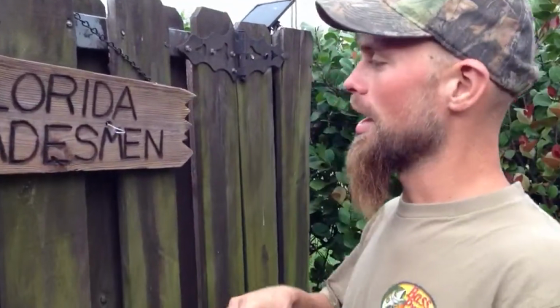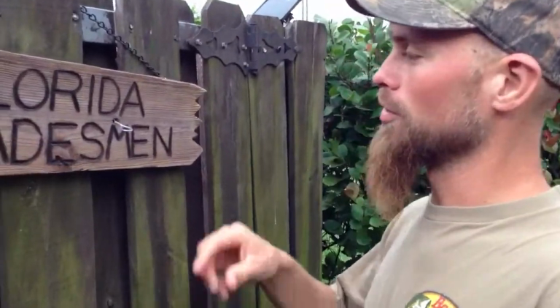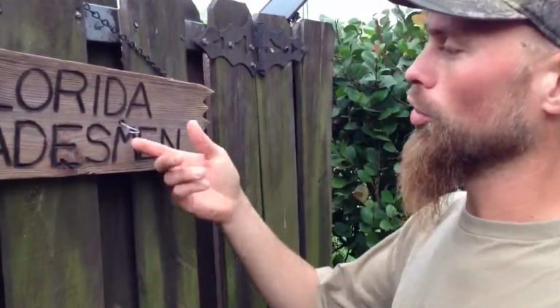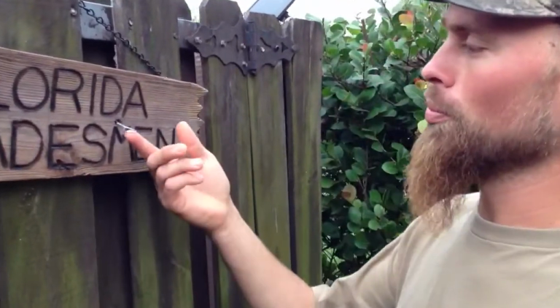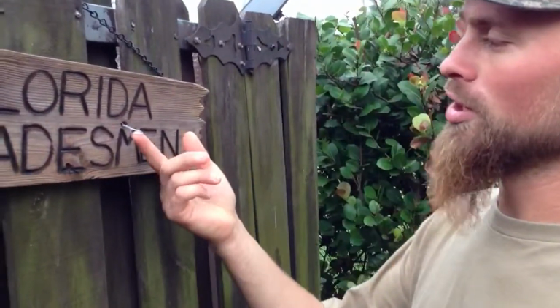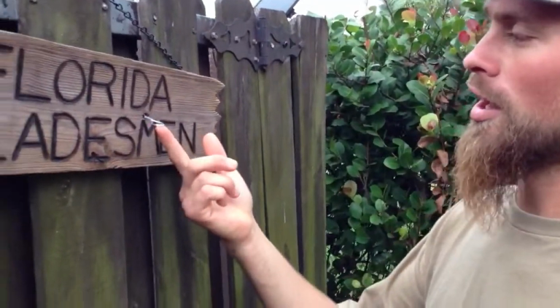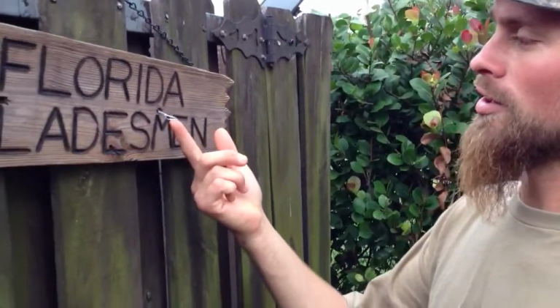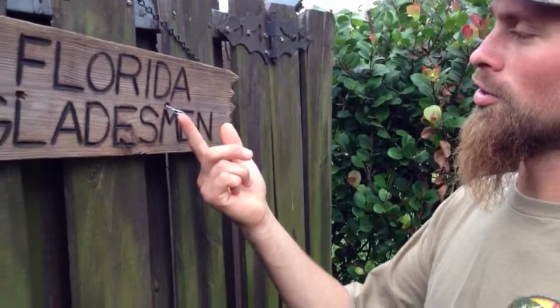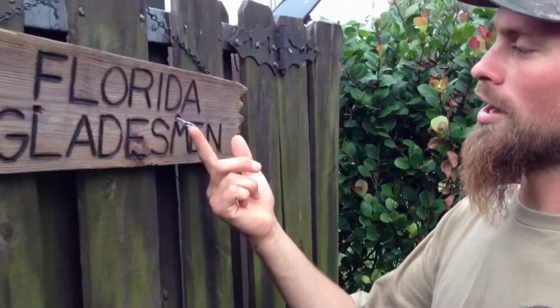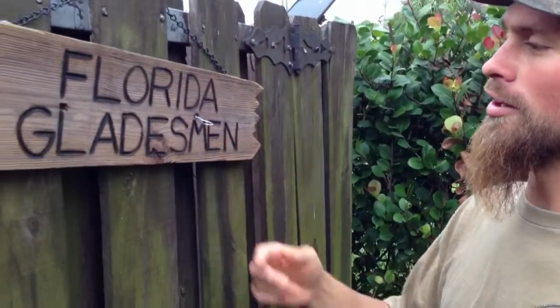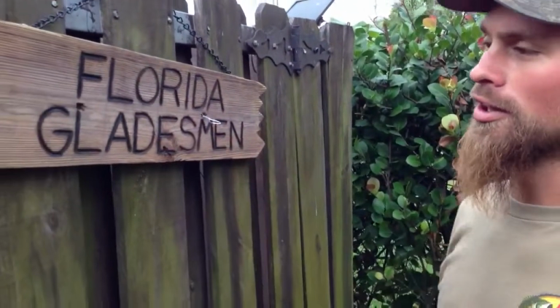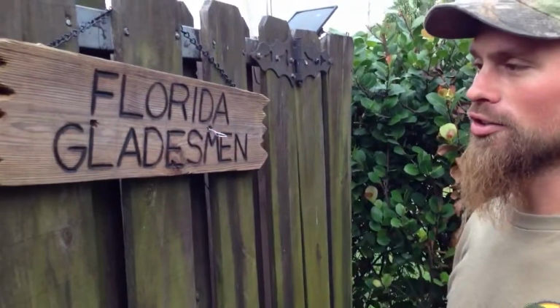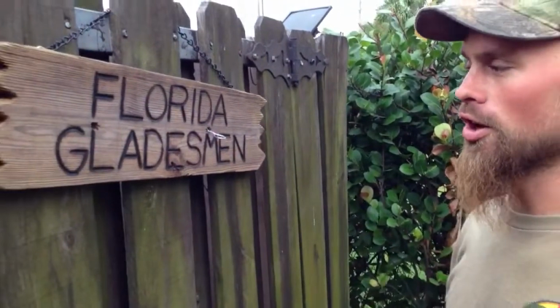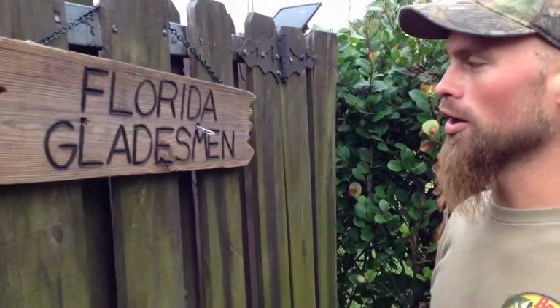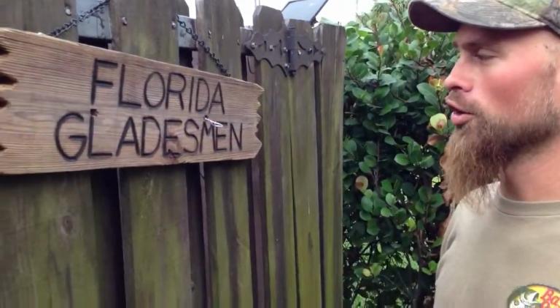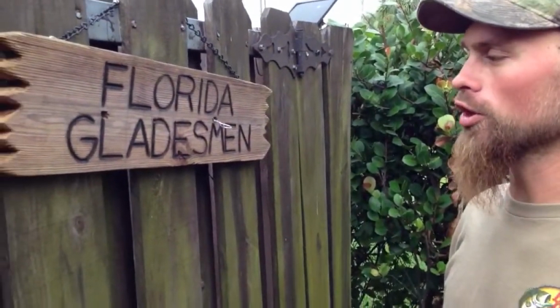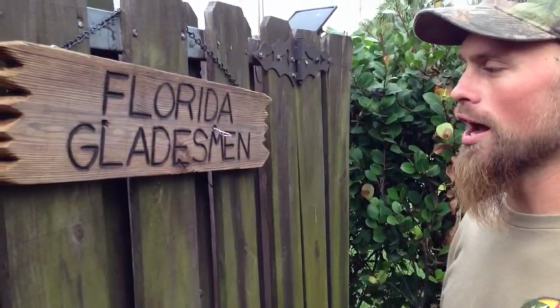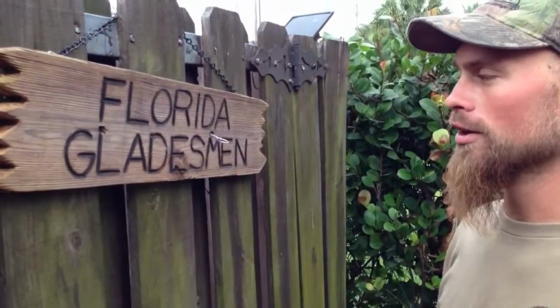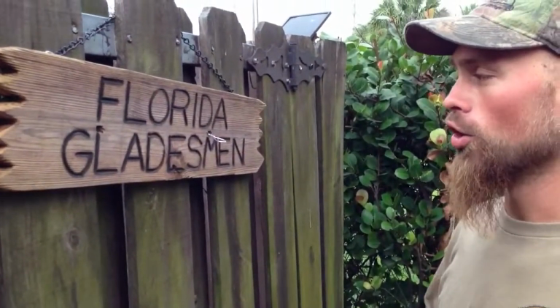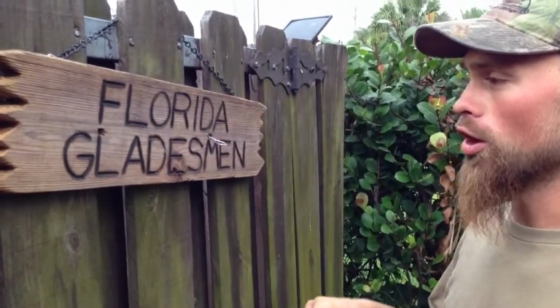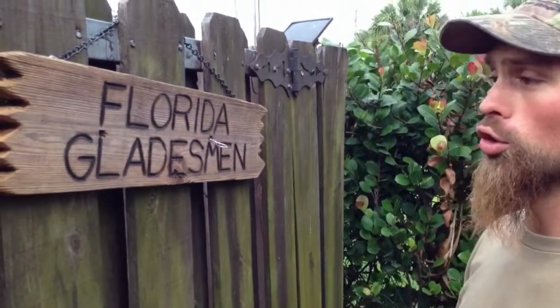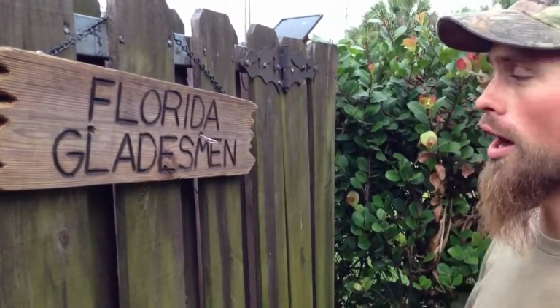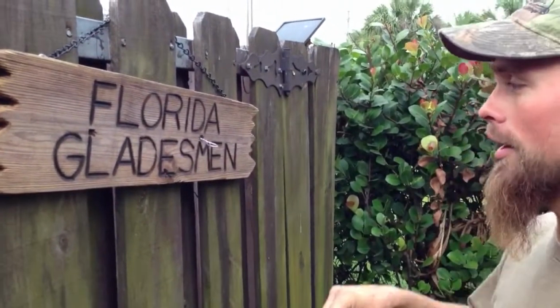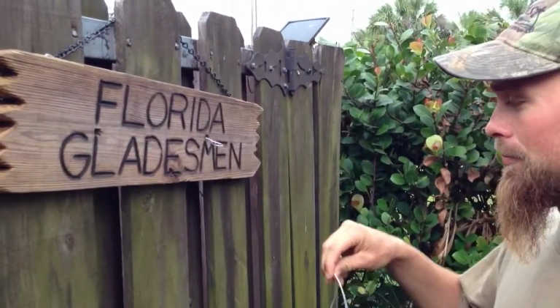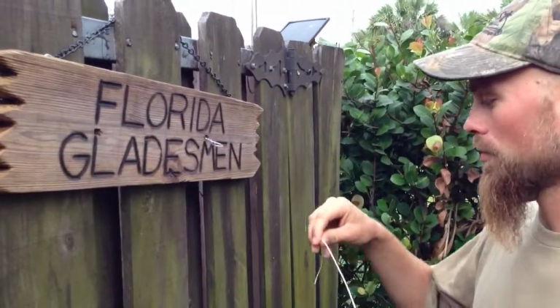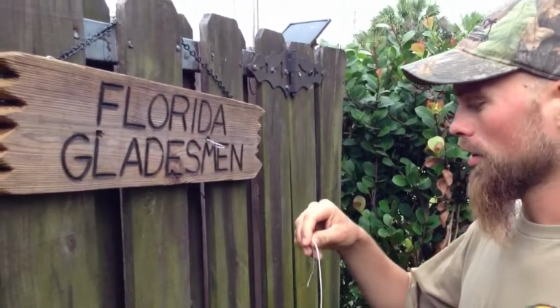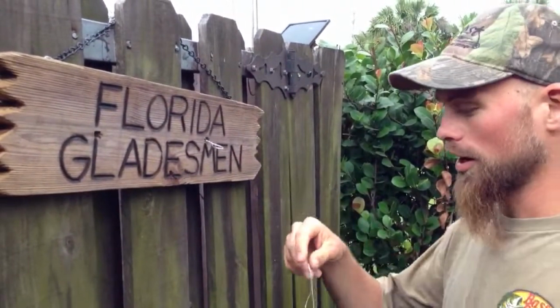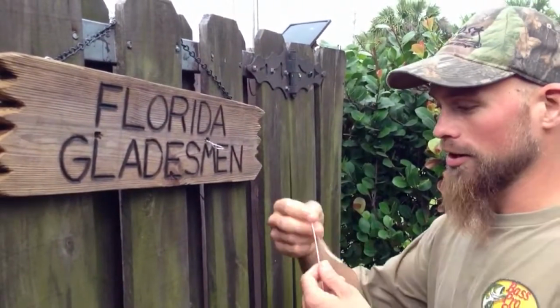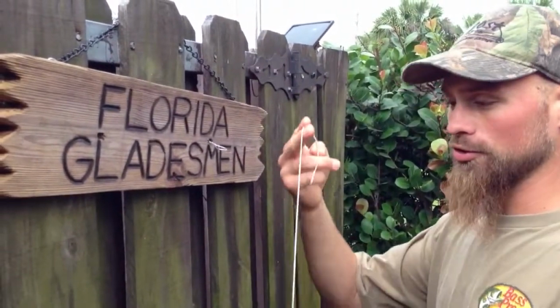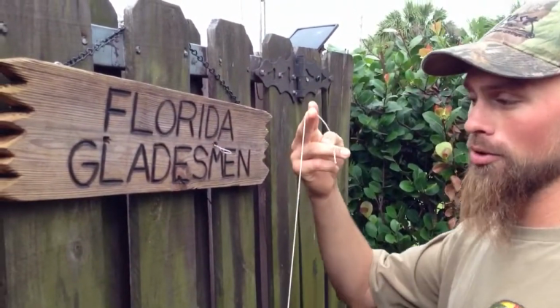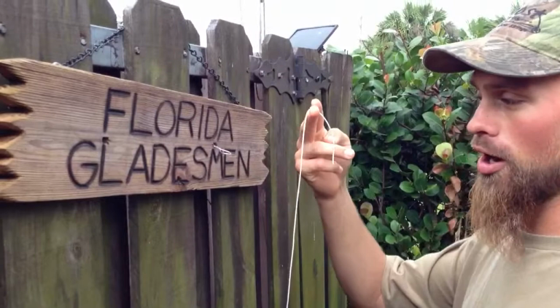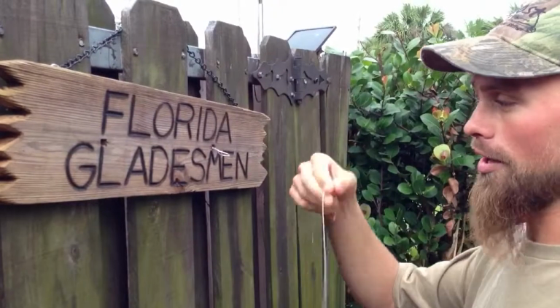We're going to pretend like this little guy here is our hook eye, or our lure eye, and this is going to be our line.